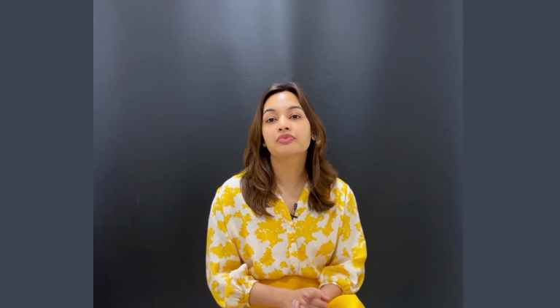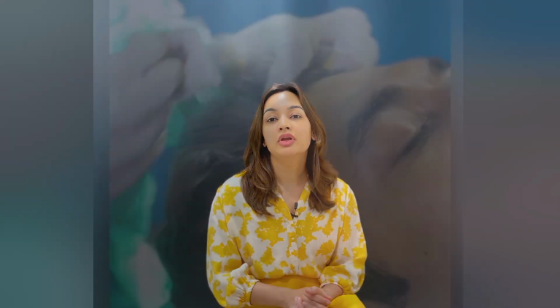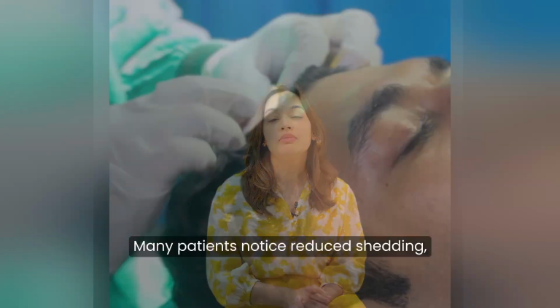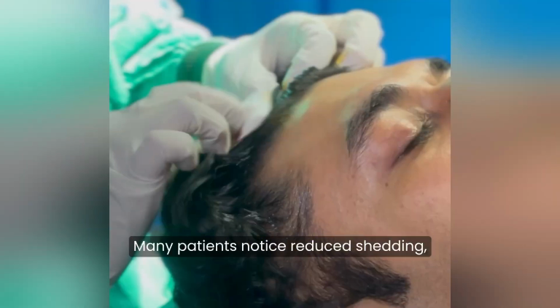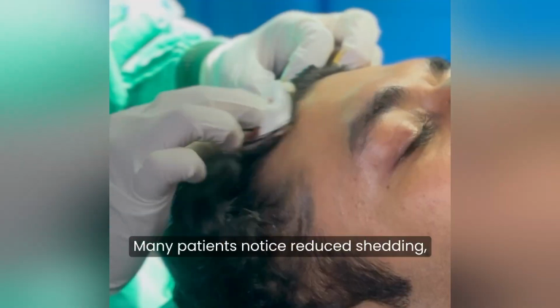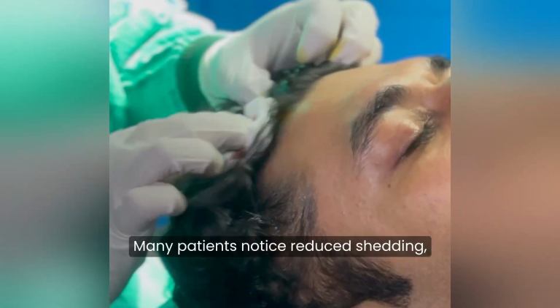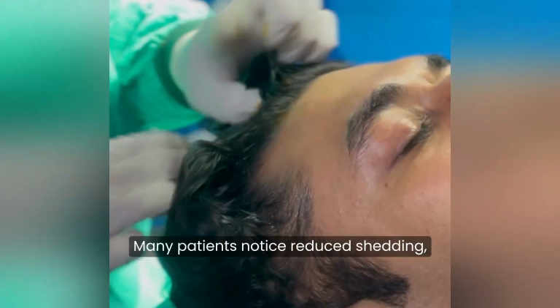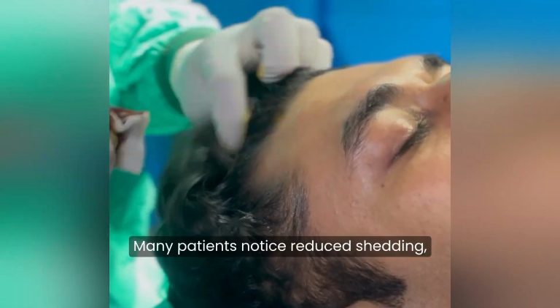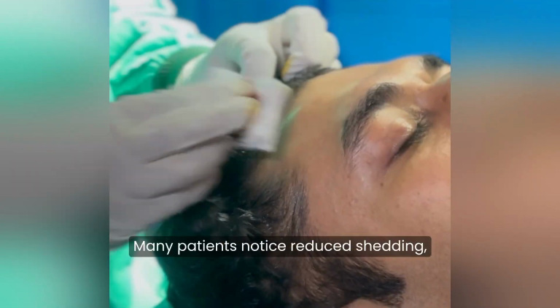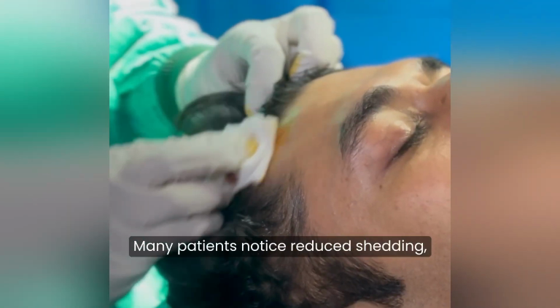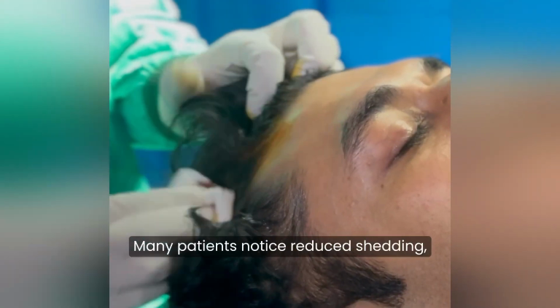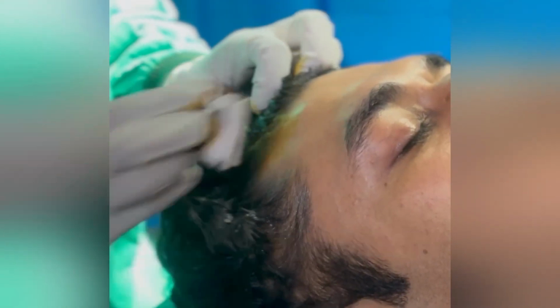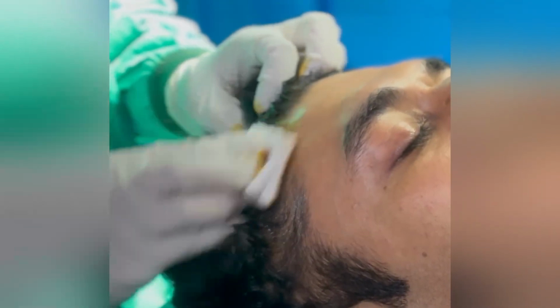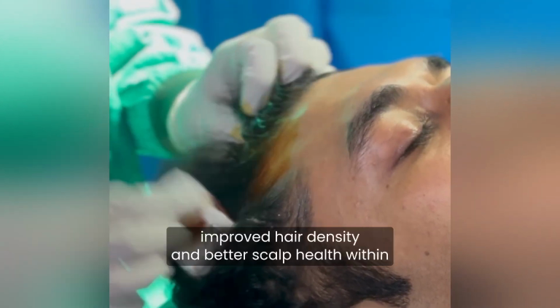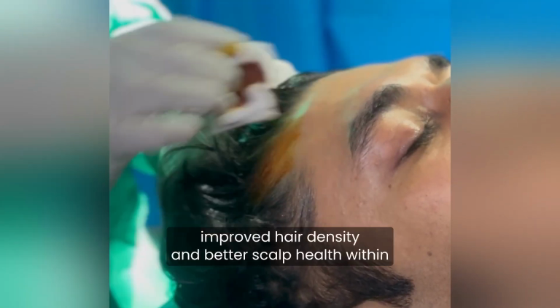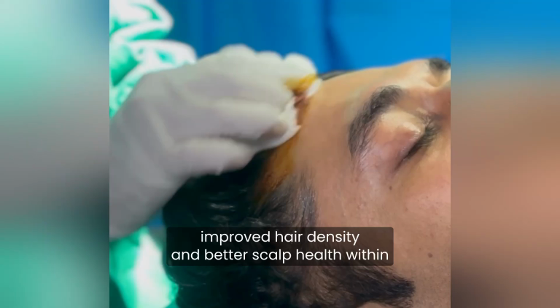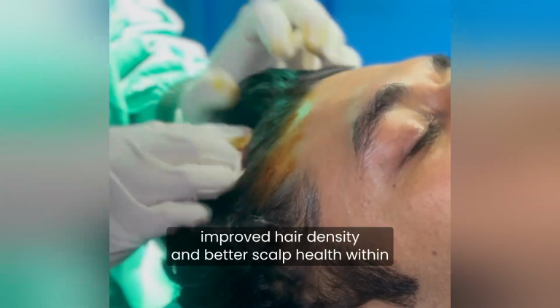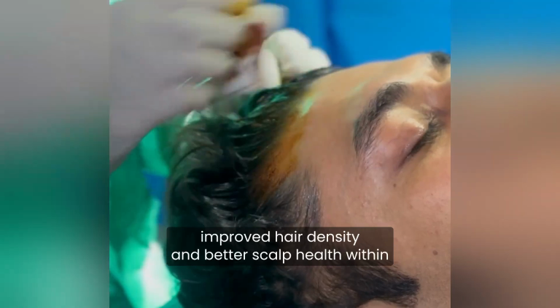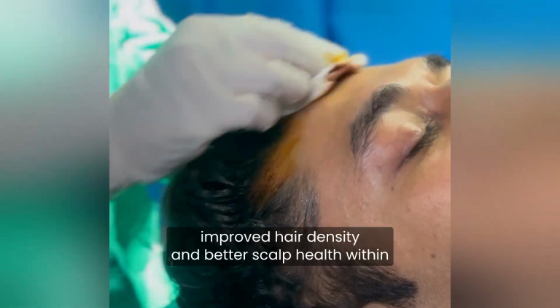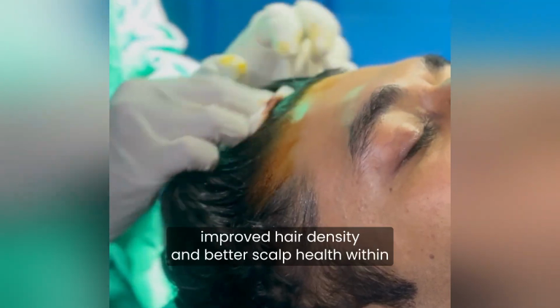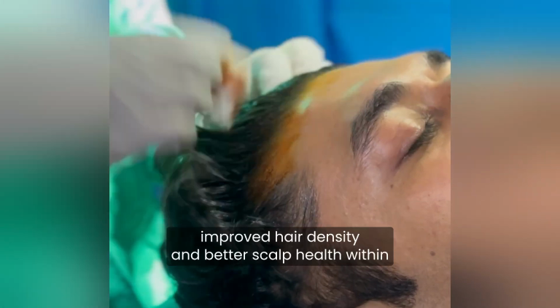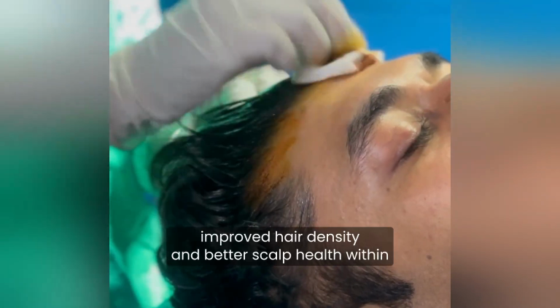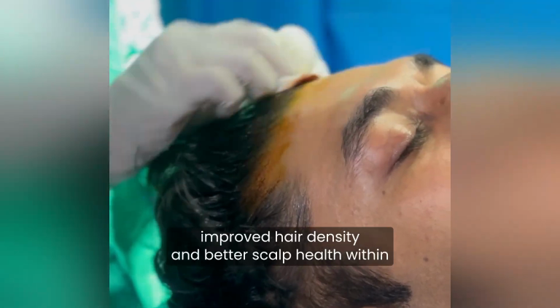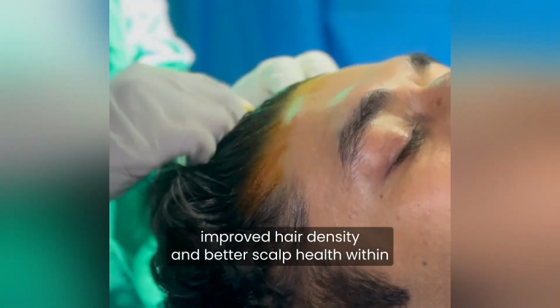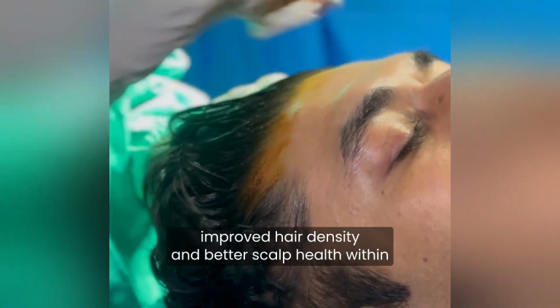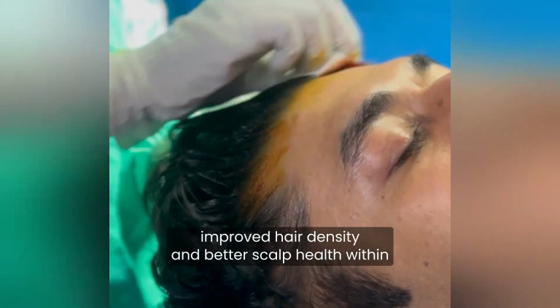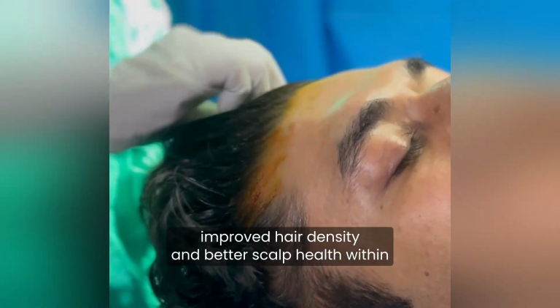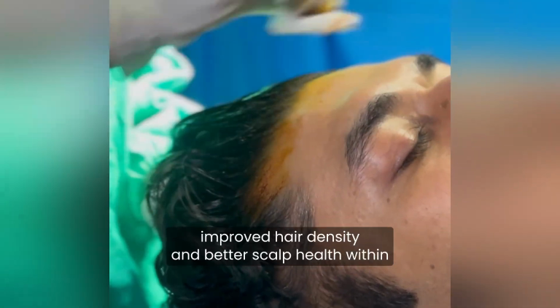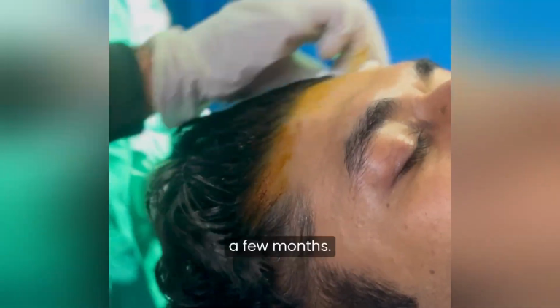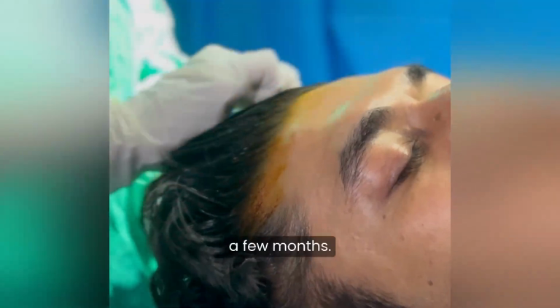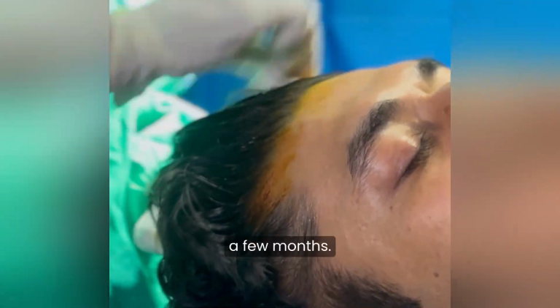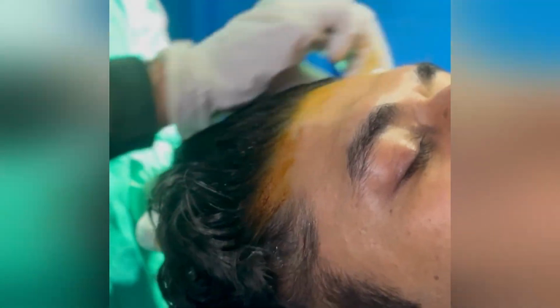Many patients notice reduced shedding, improved hair density, and better scalp health within a few months.